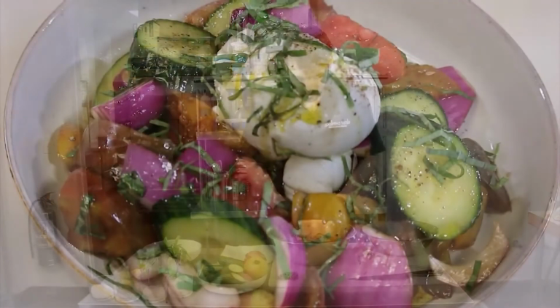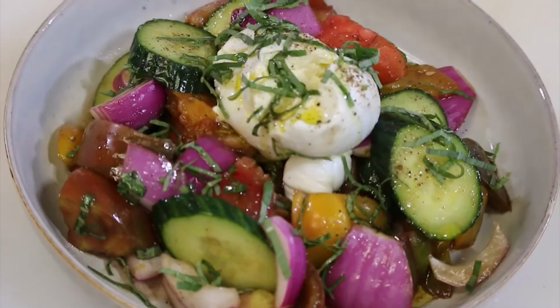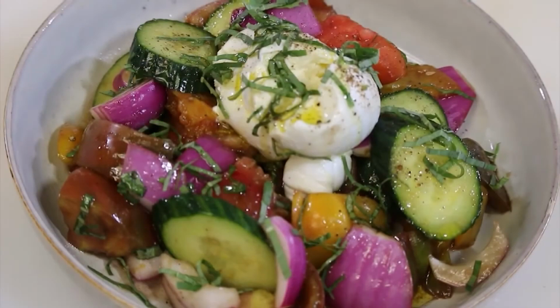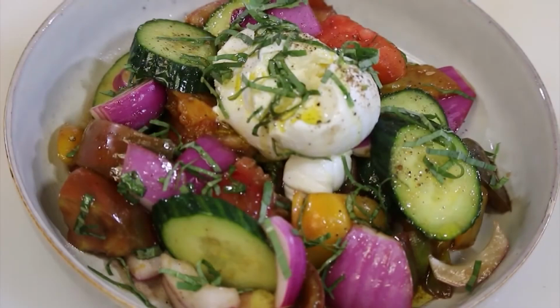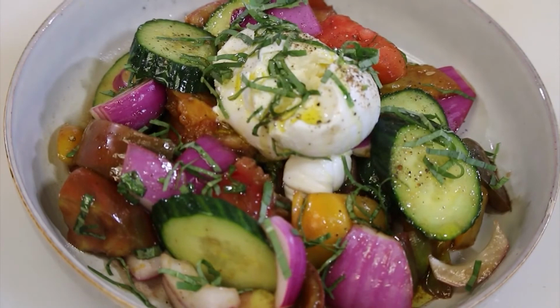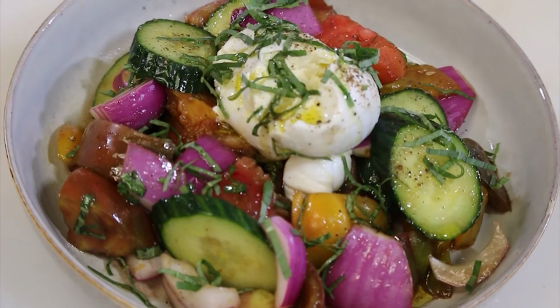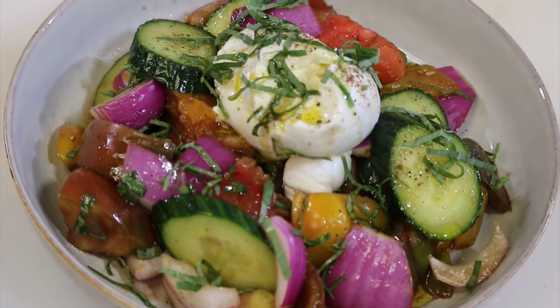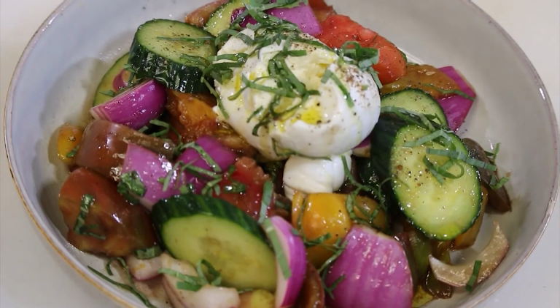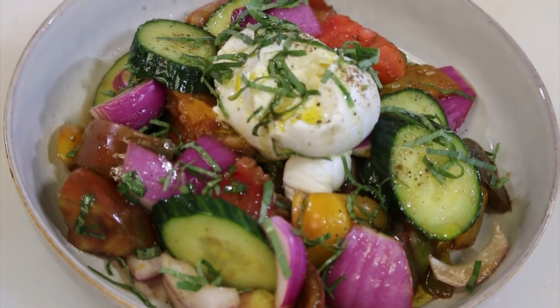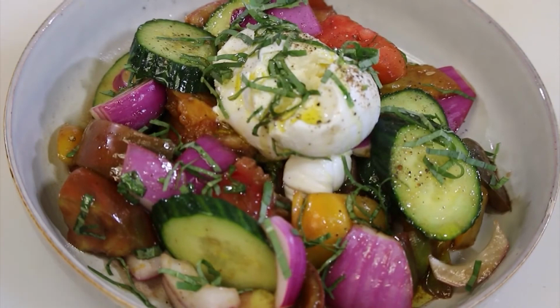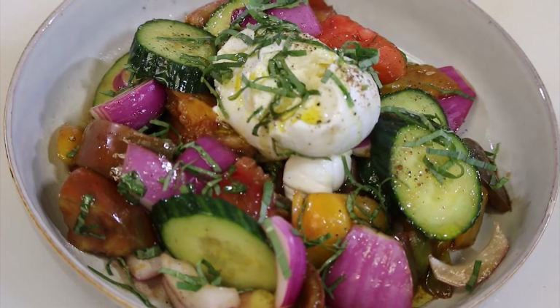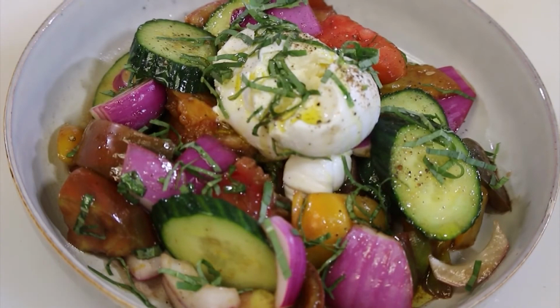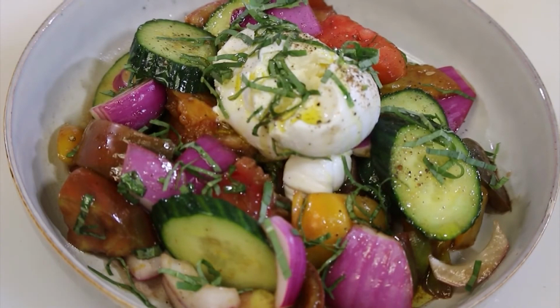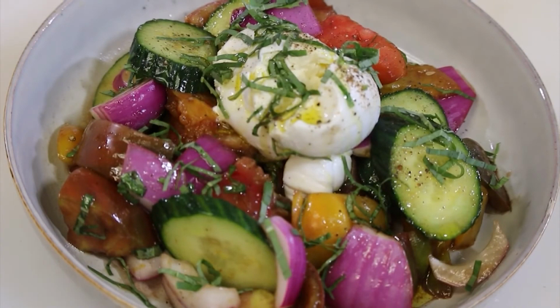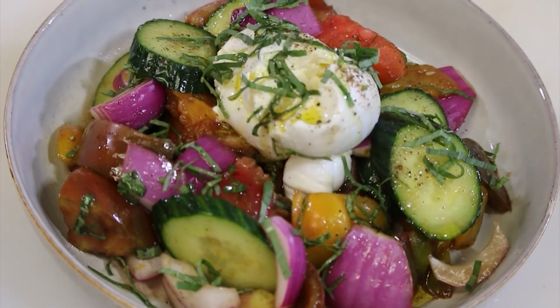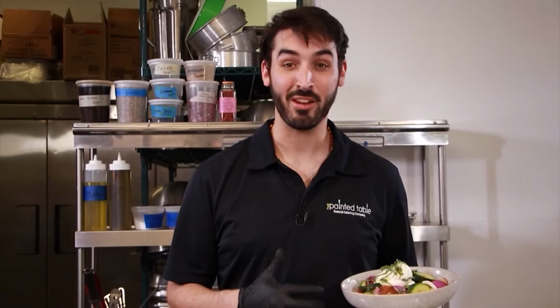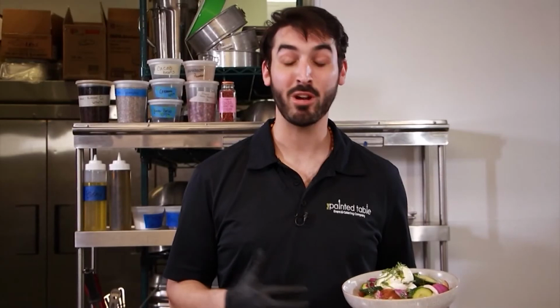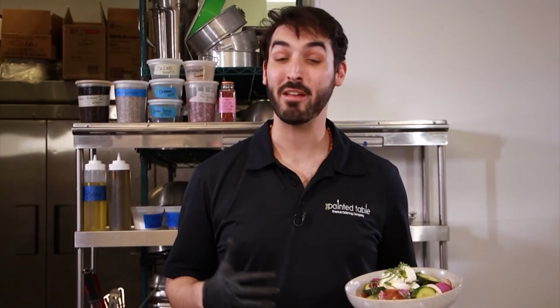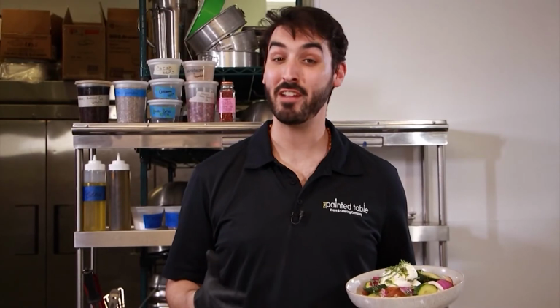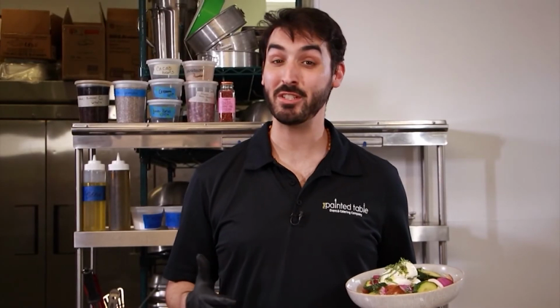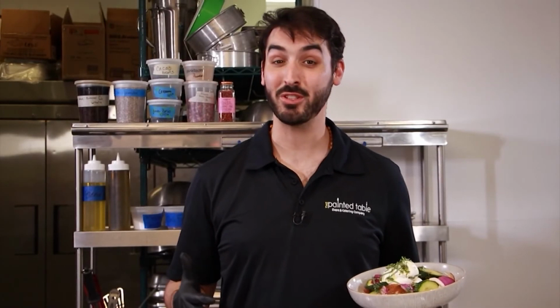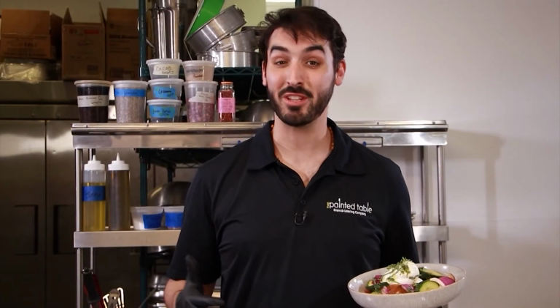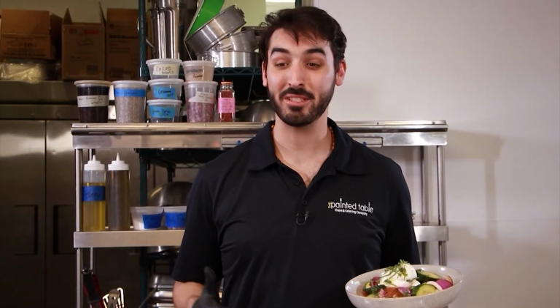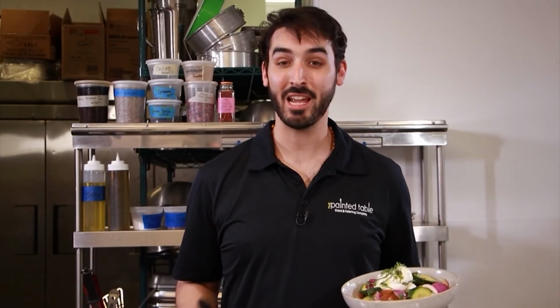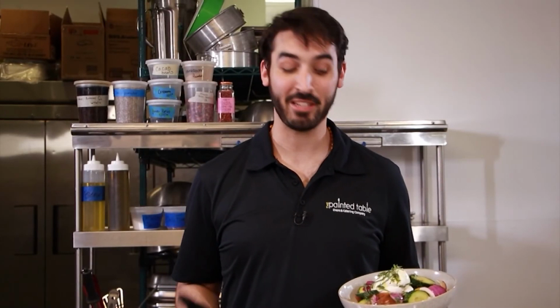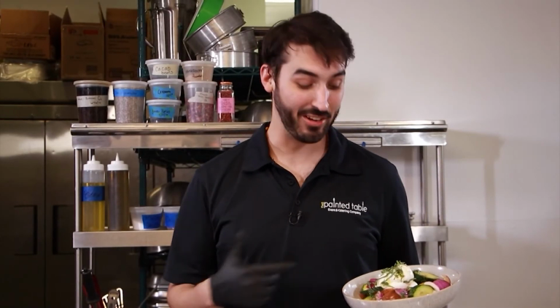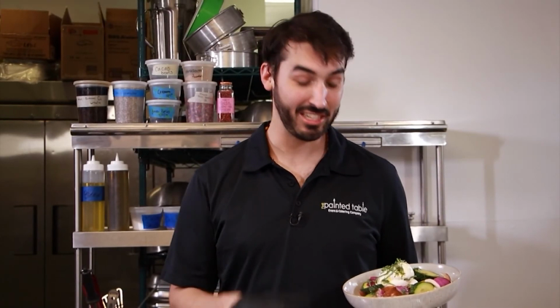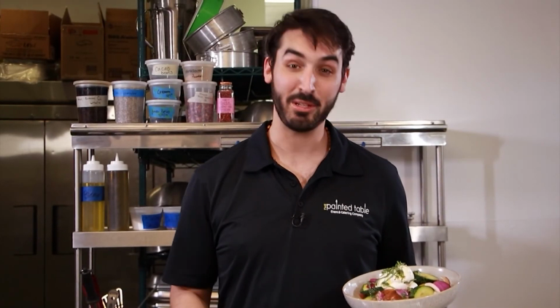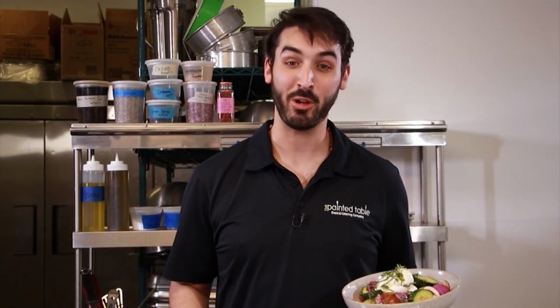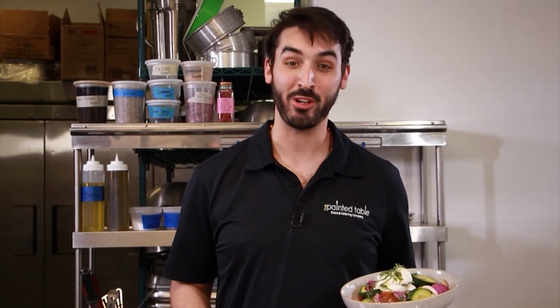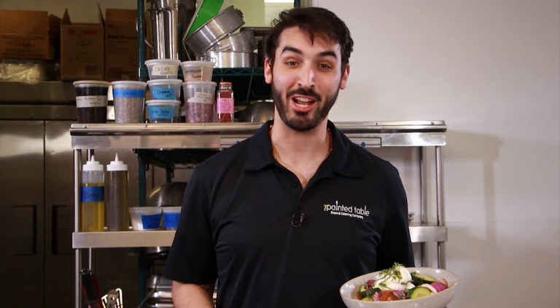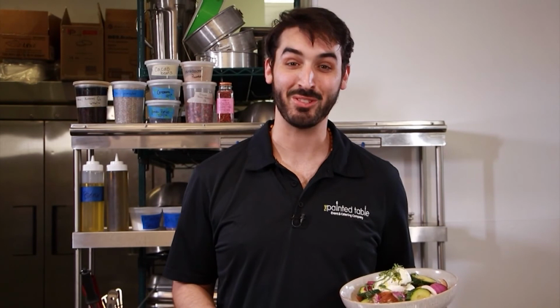Quick and easy, super delicious summer salad — one of my favorites for the summertime. Guaranteed to be a winner in your house.